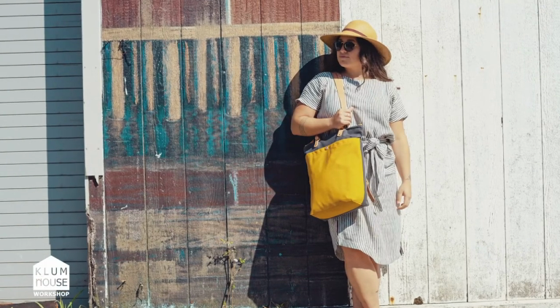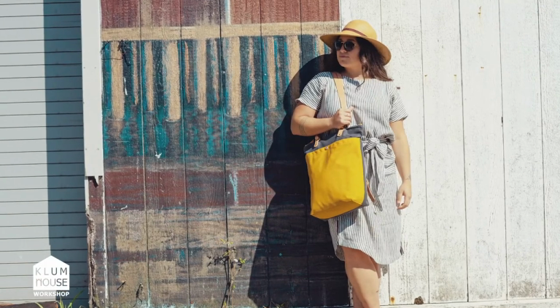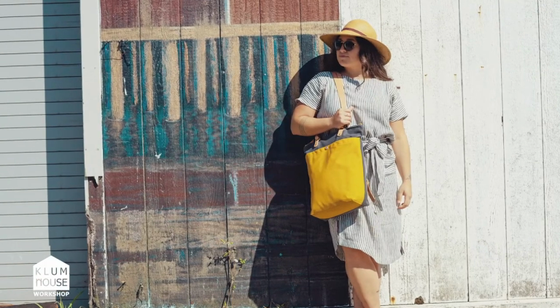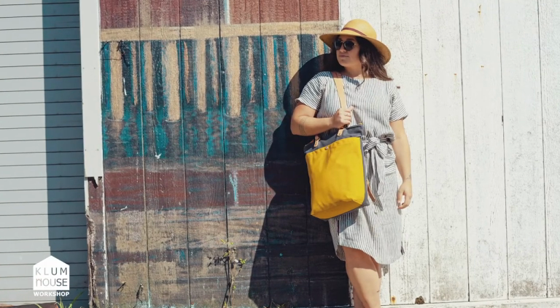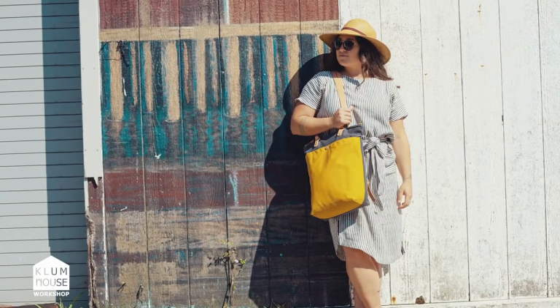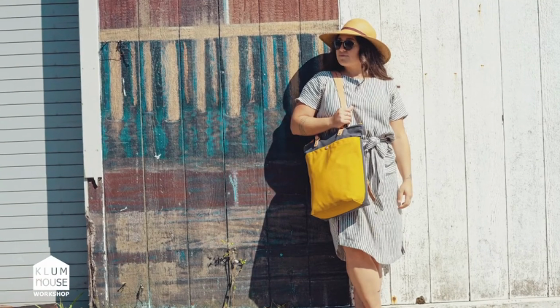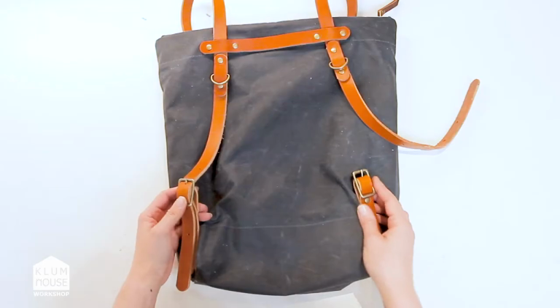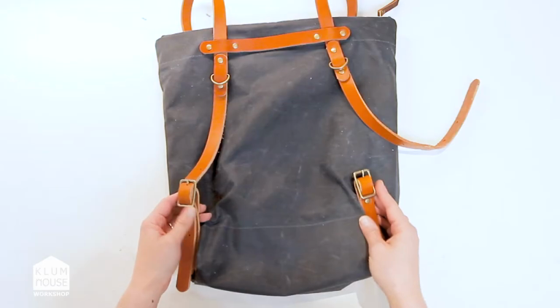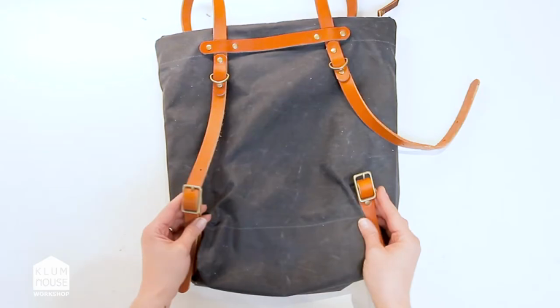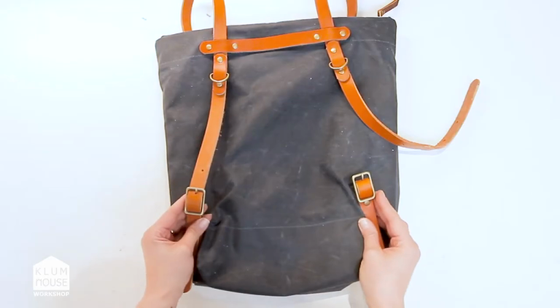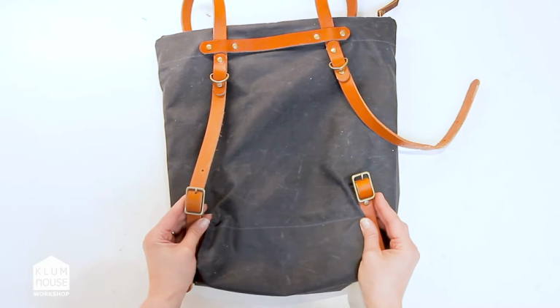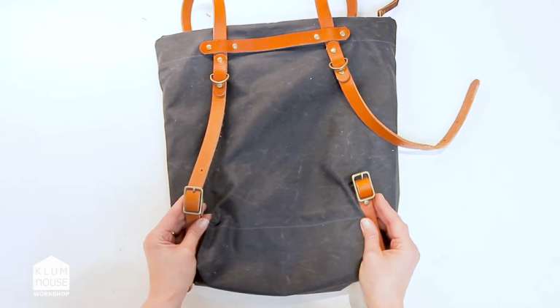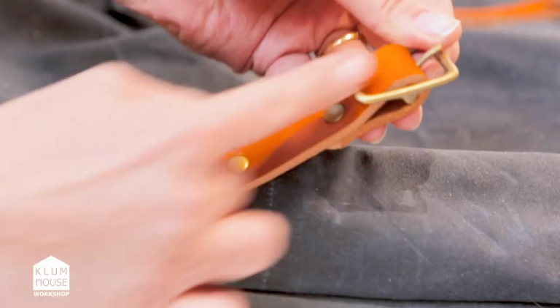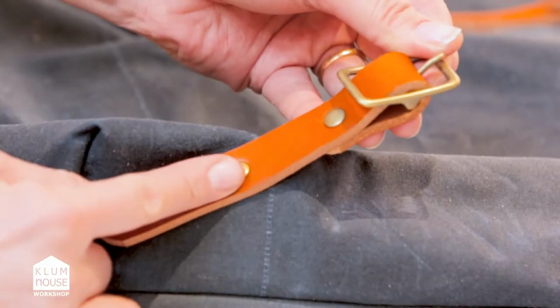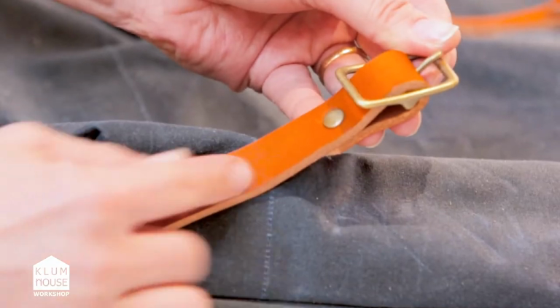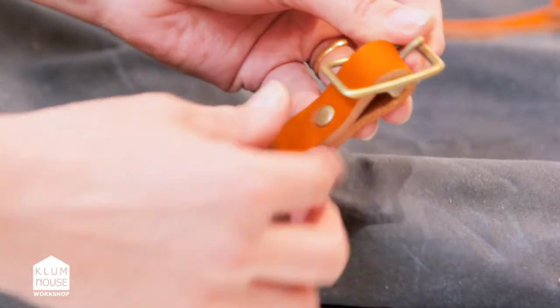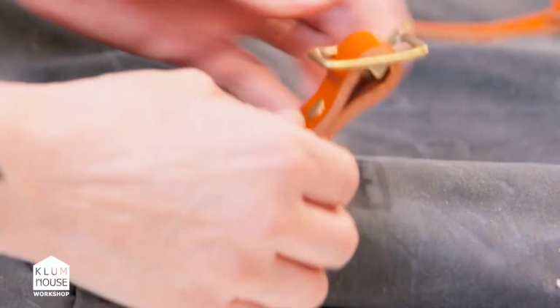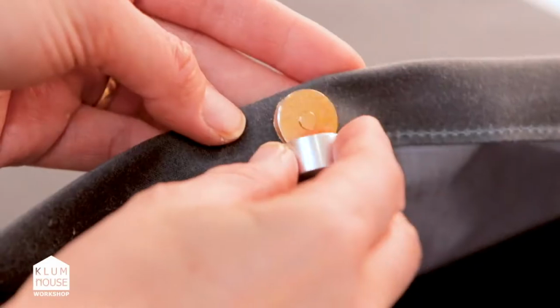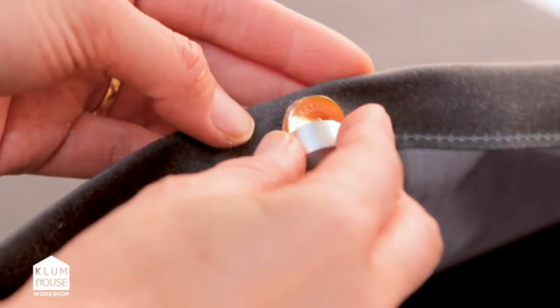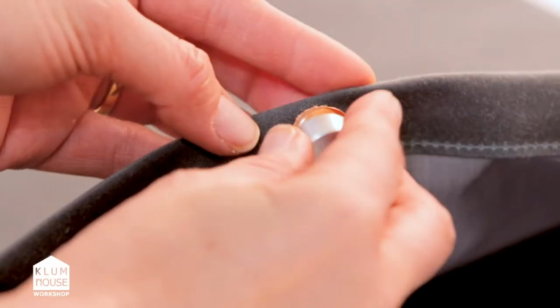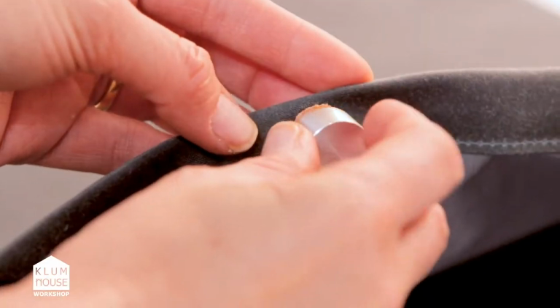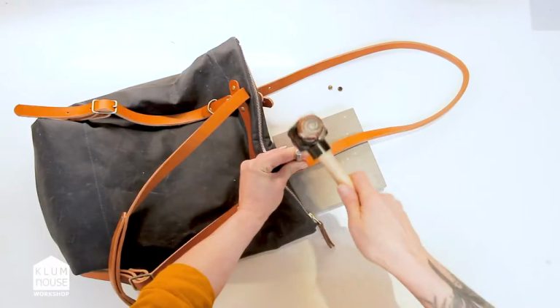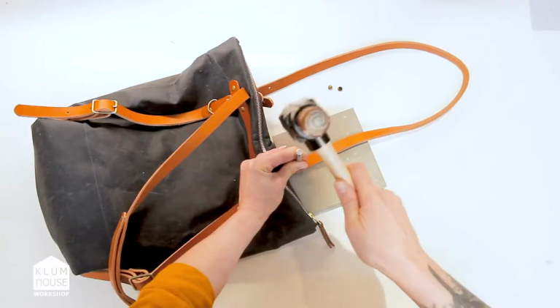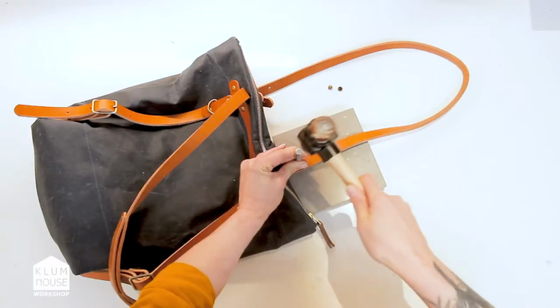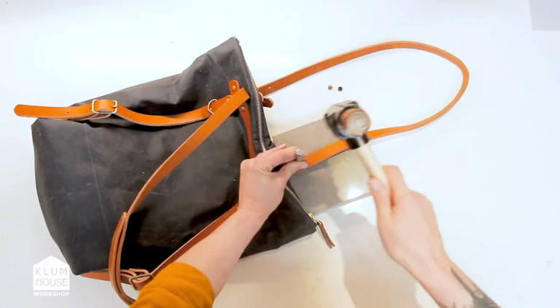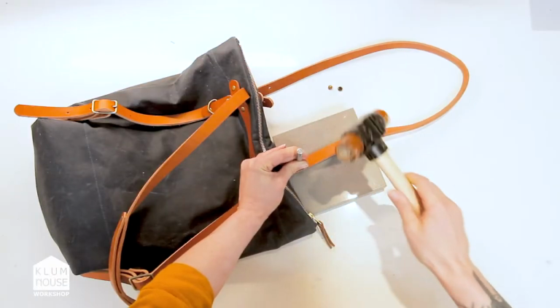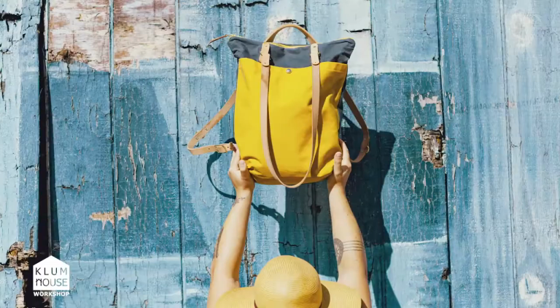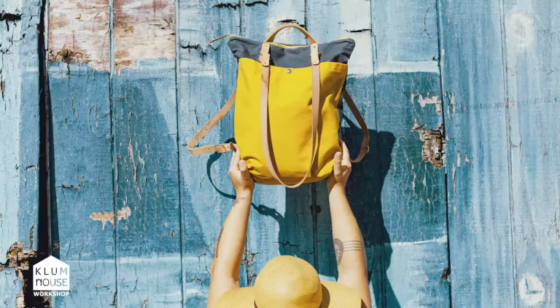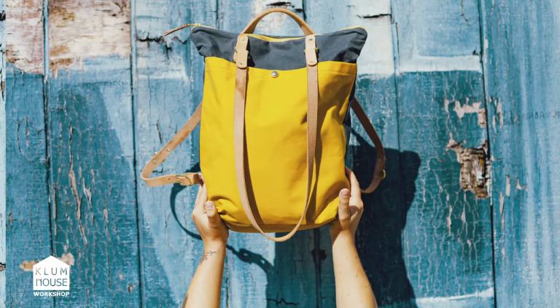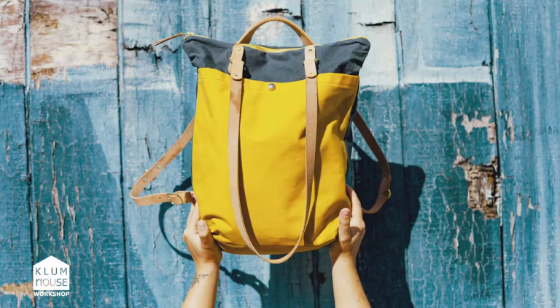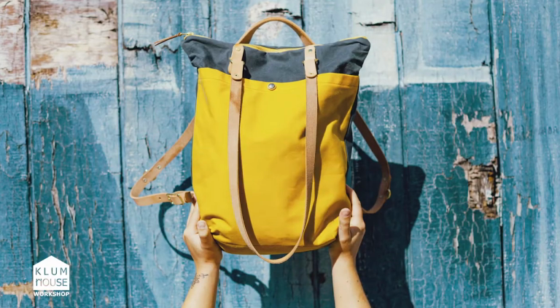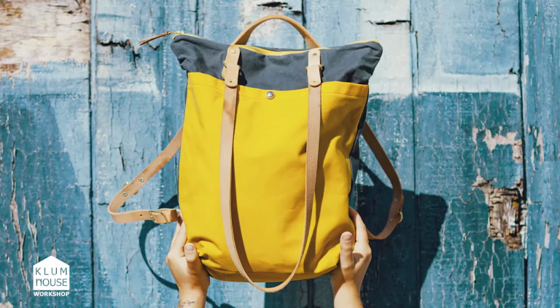The Maywood is surprisingly simple and super fun to make, so let's do this.